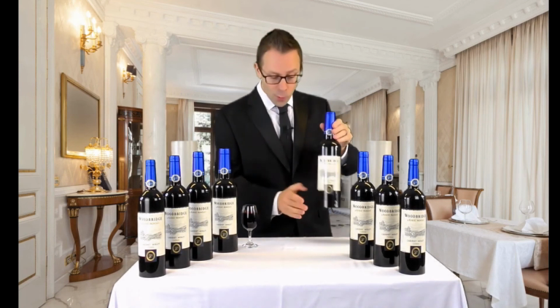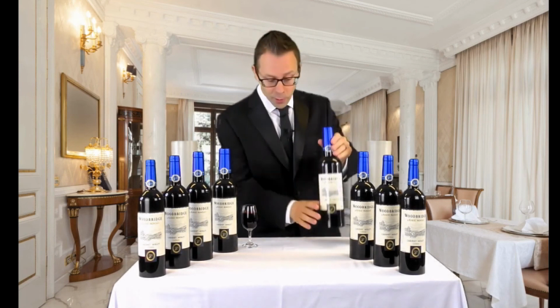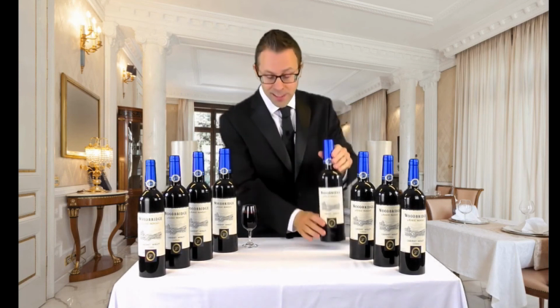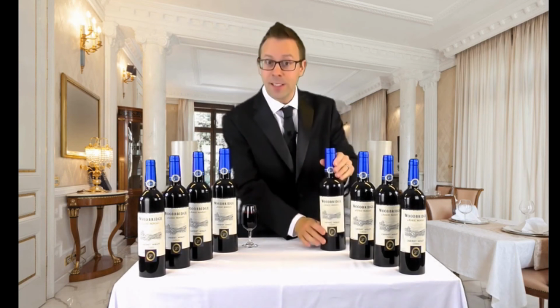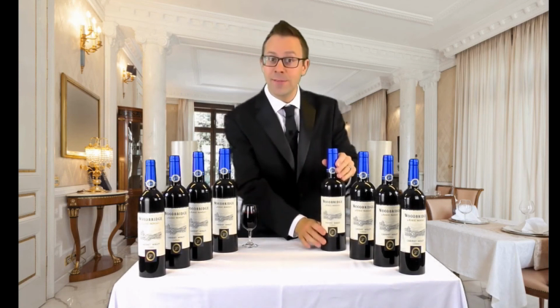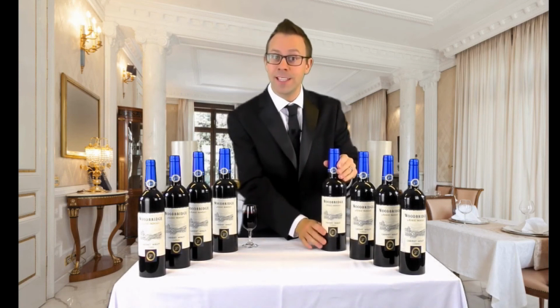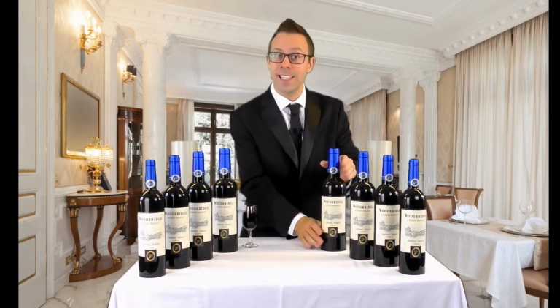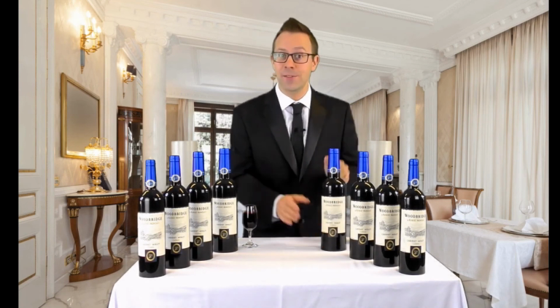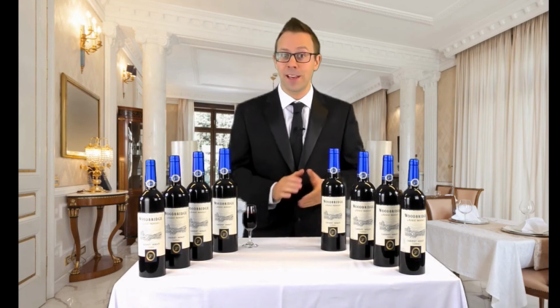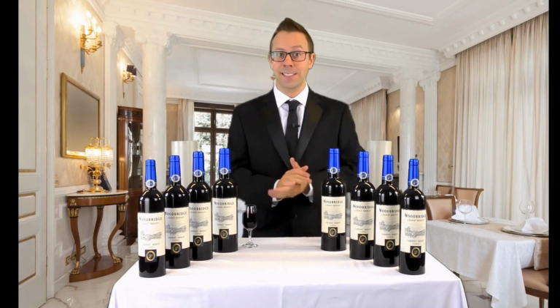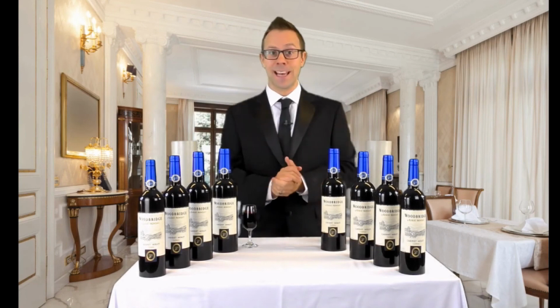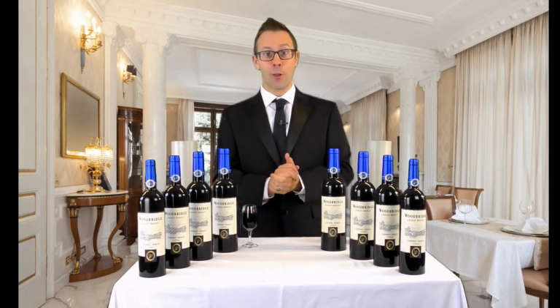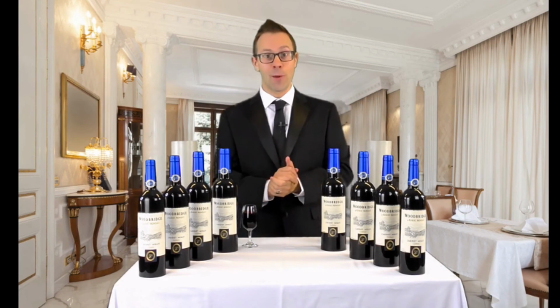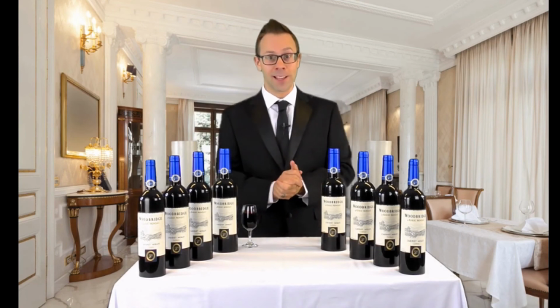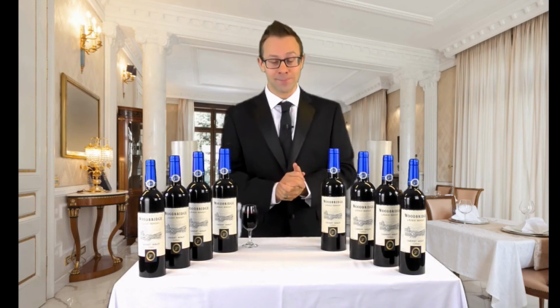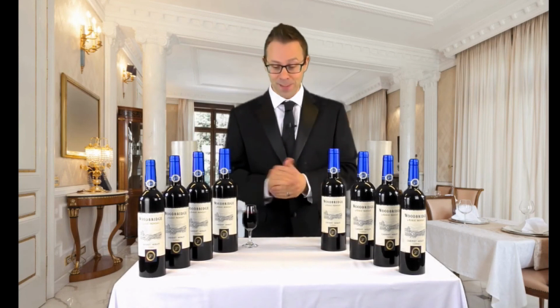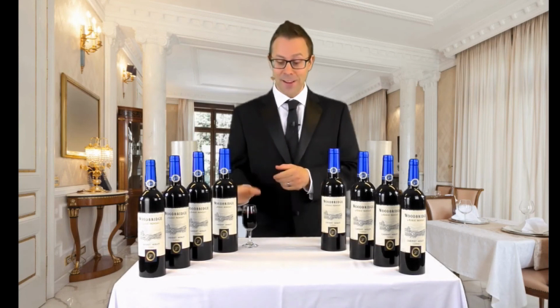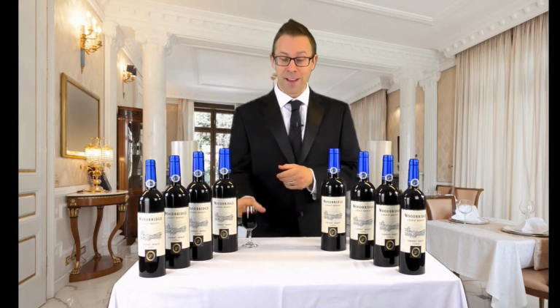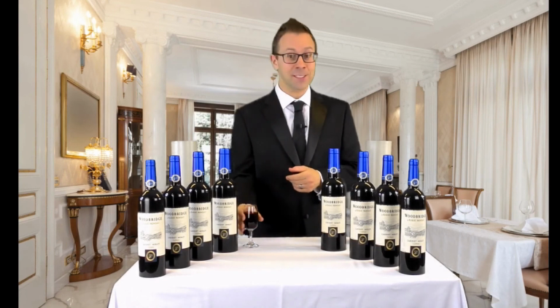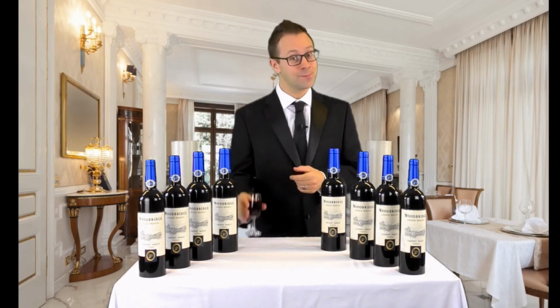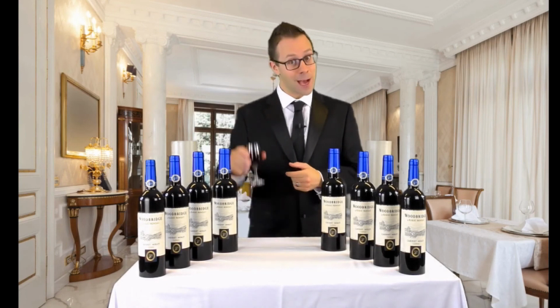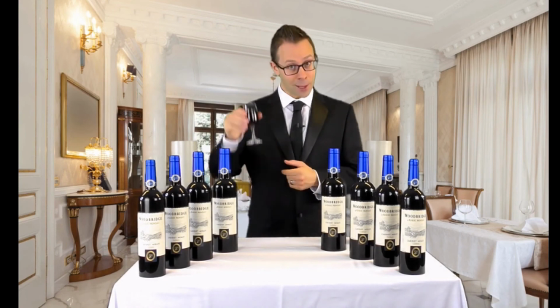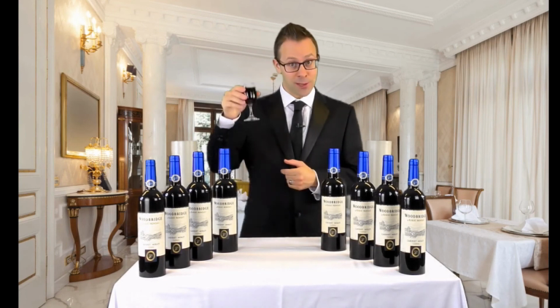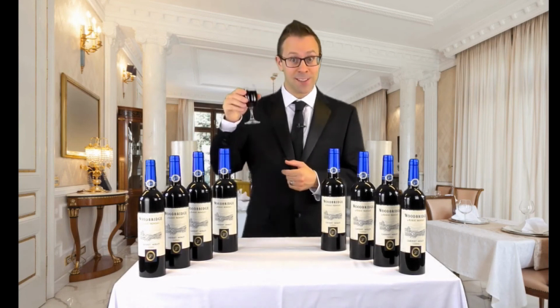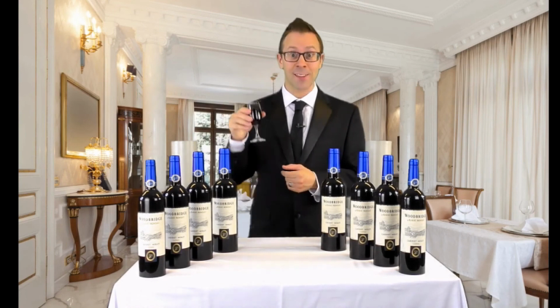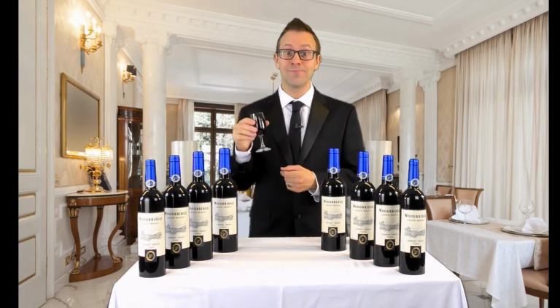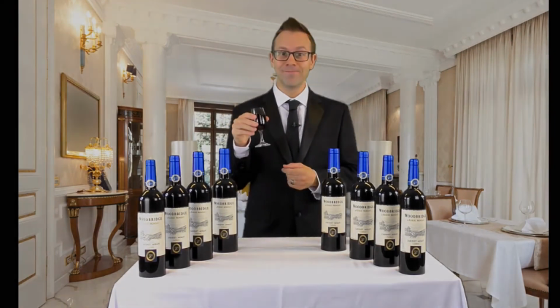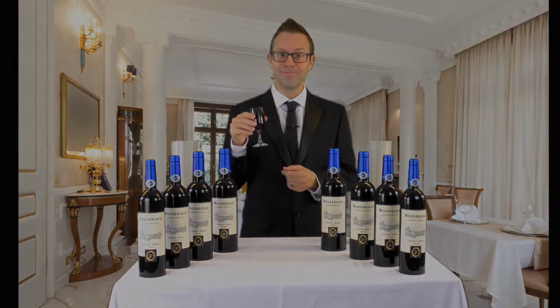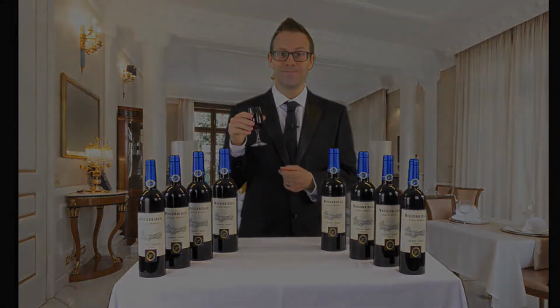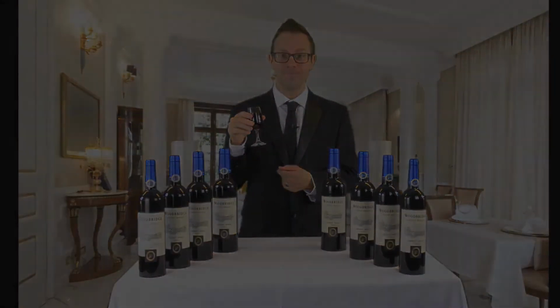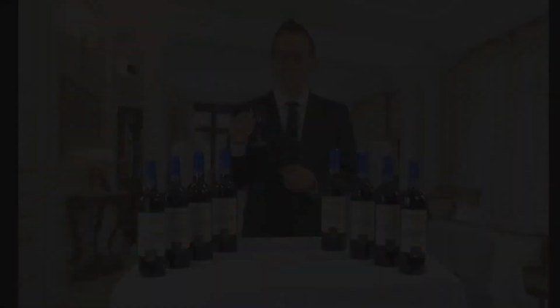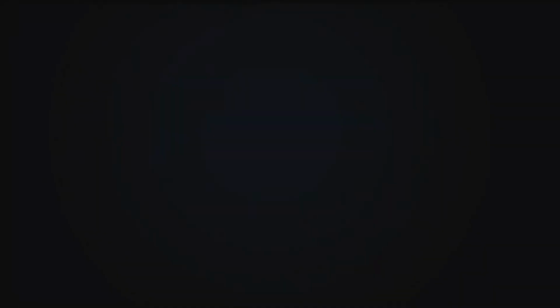We honestly believe this is the finest set on the market. In fact, I'll drink to that. Thank you.